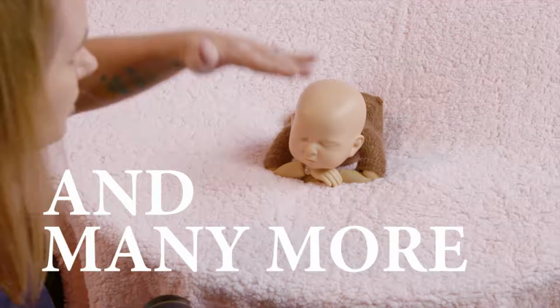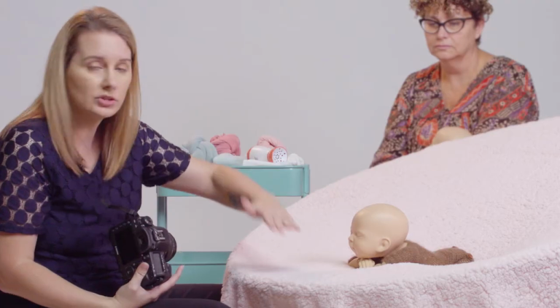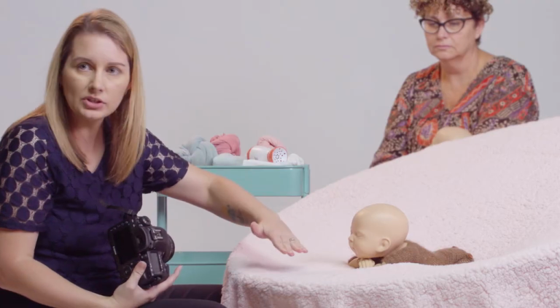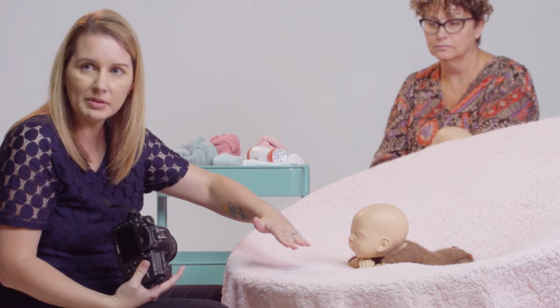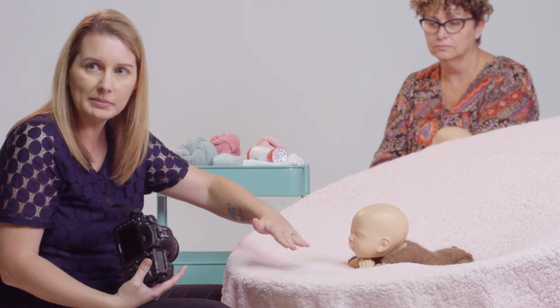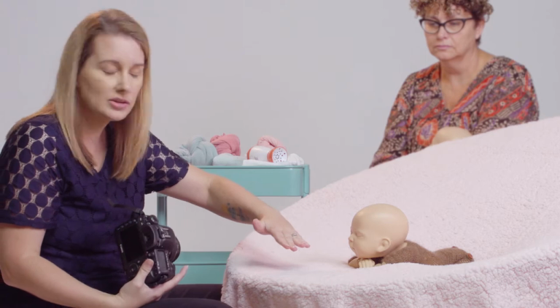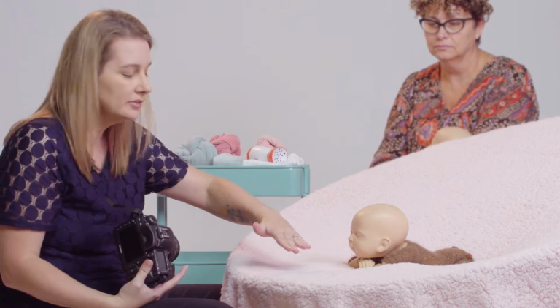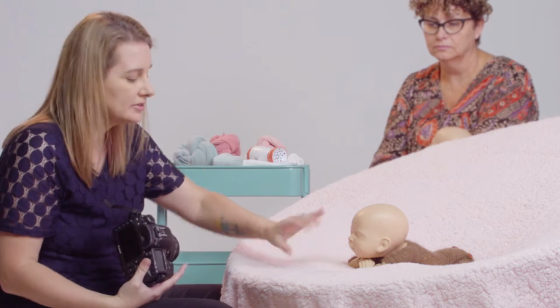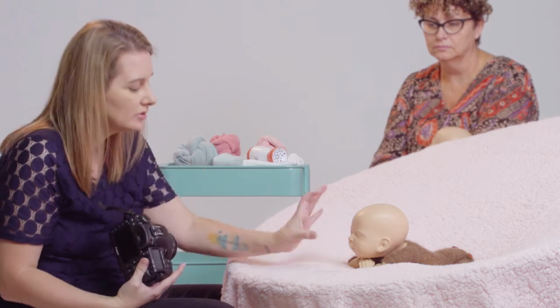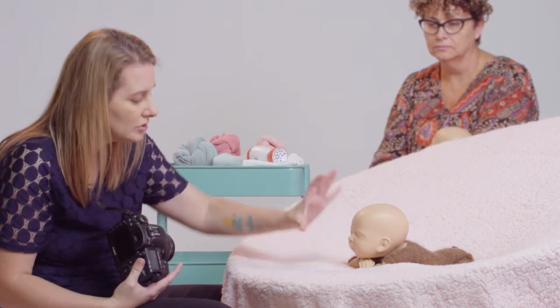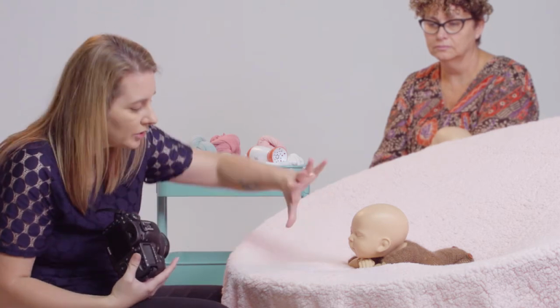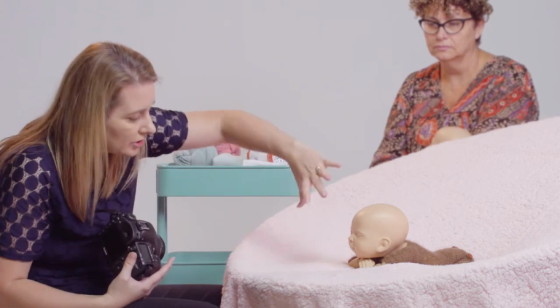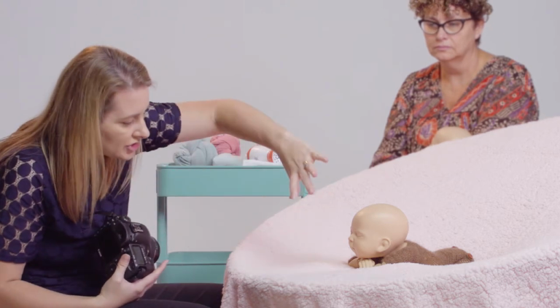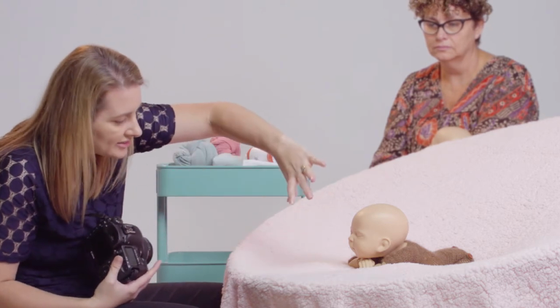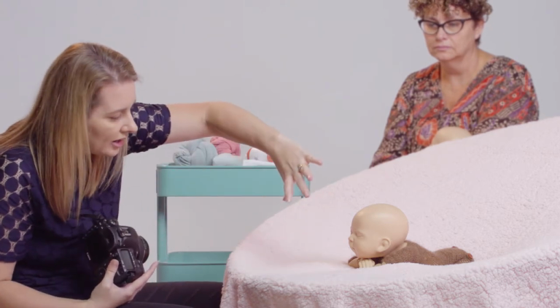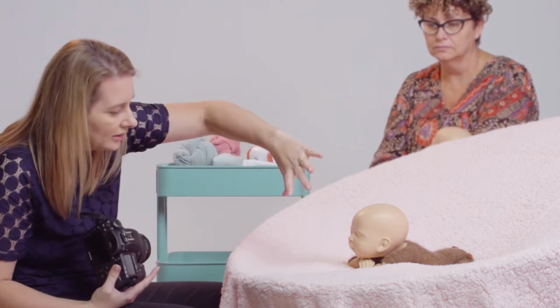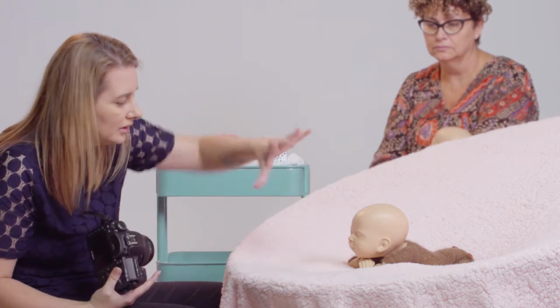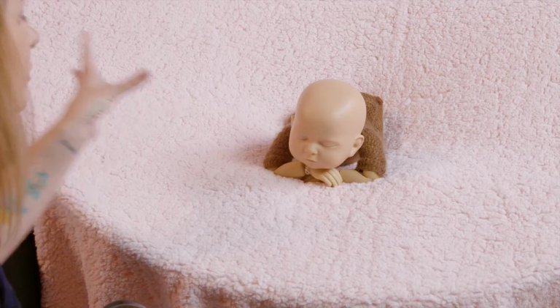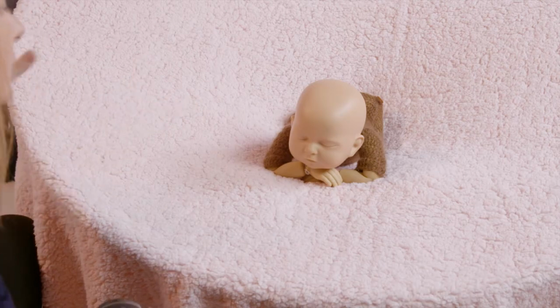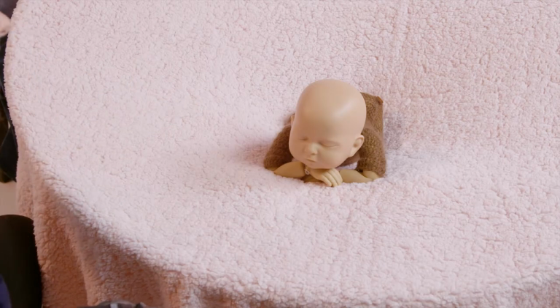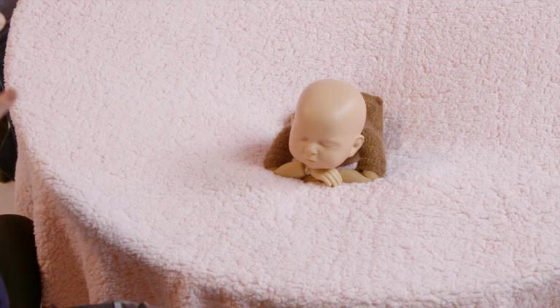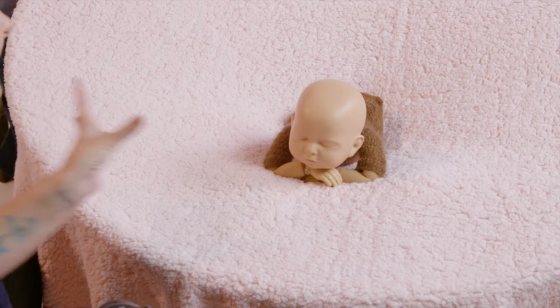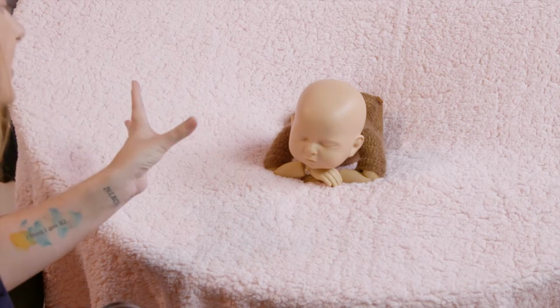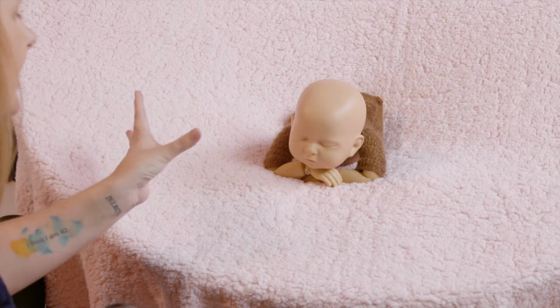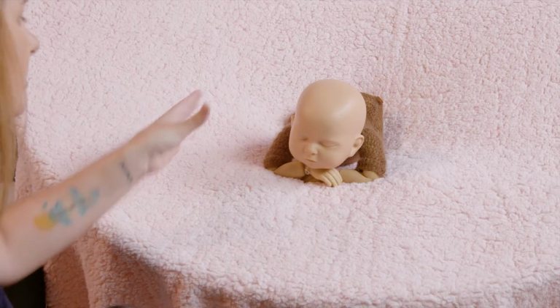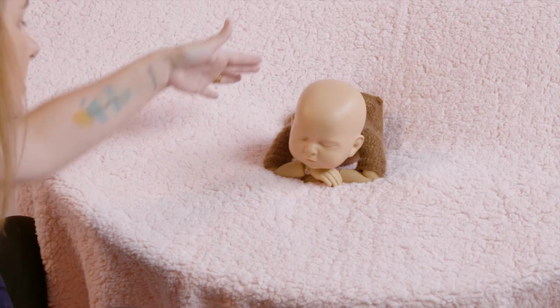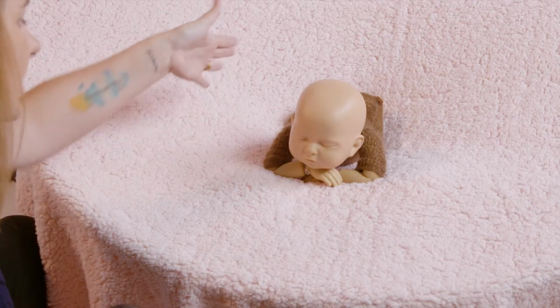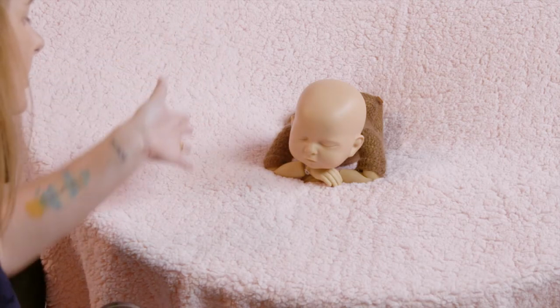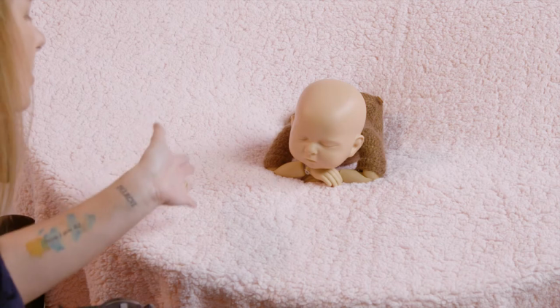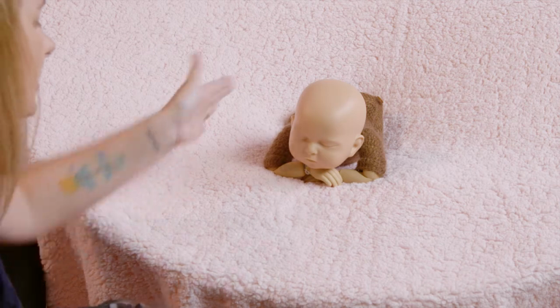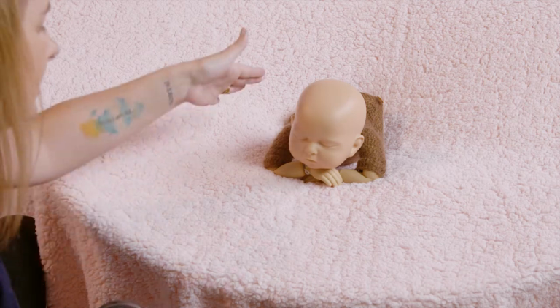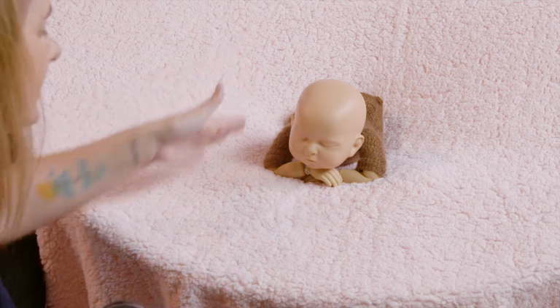Don't shoot up the baby's nose, so you want to go just higher. It's also really good to take a side angle and get the cute little legs.